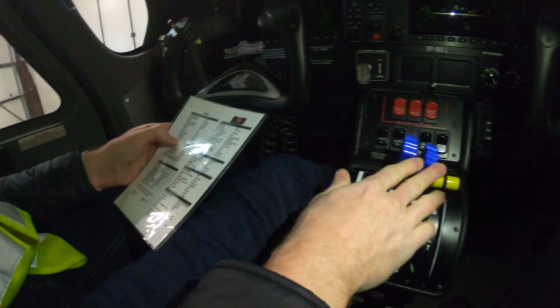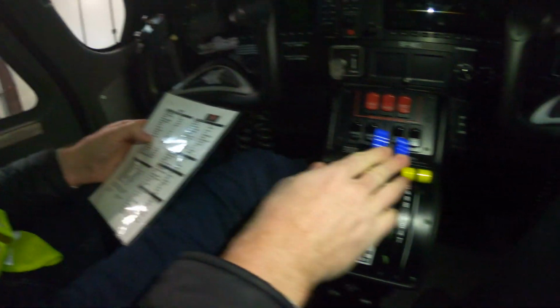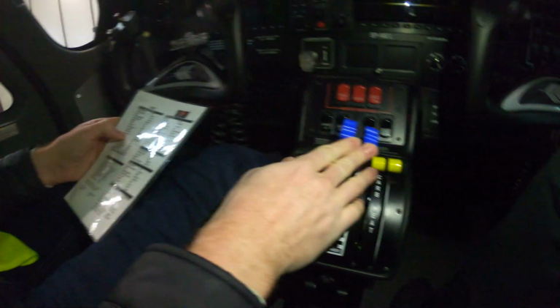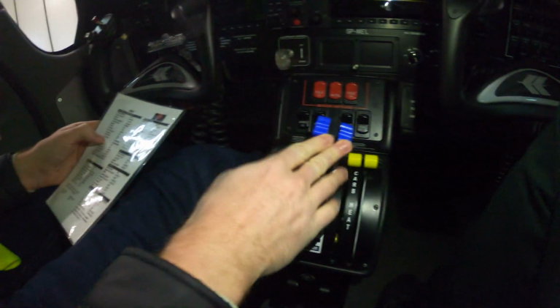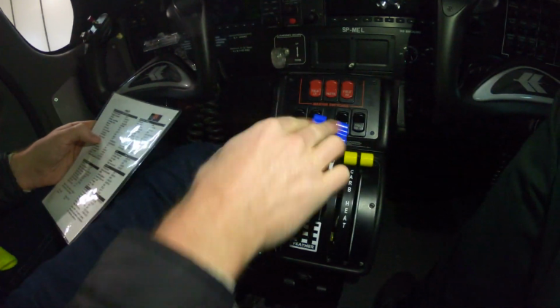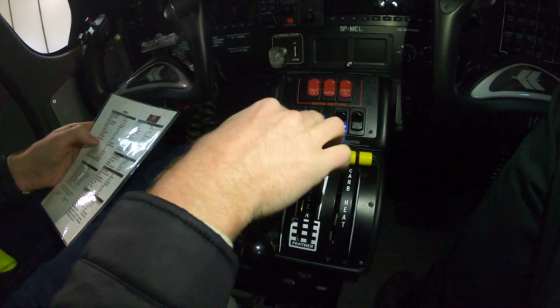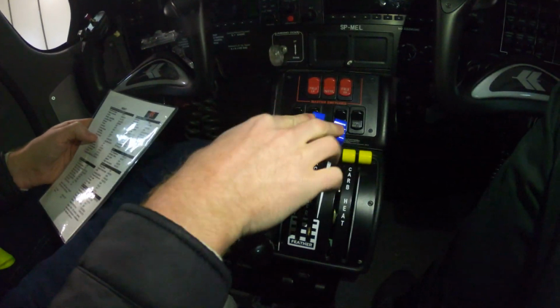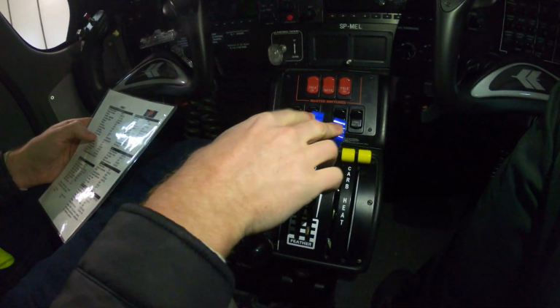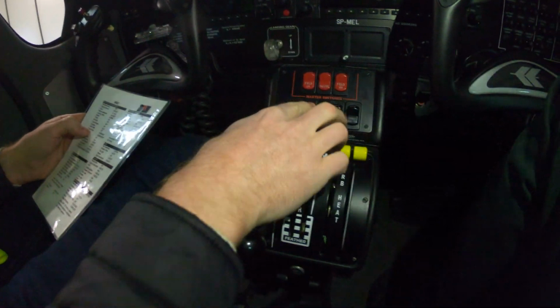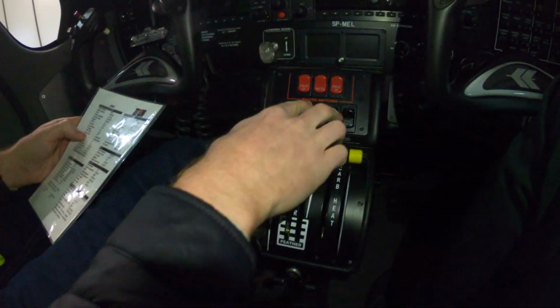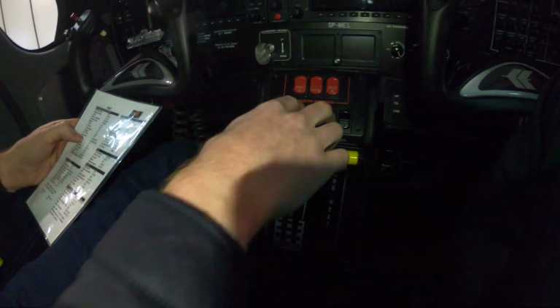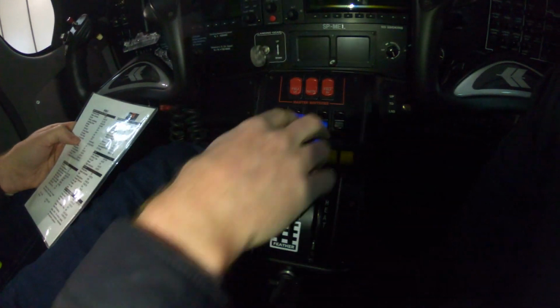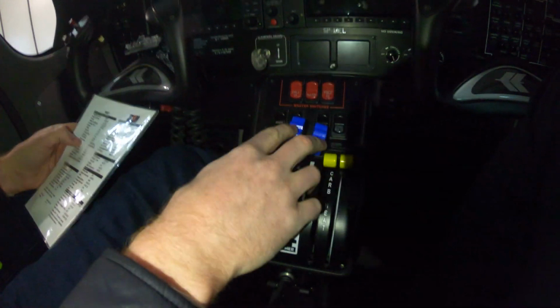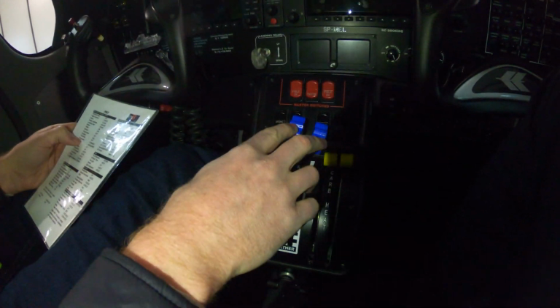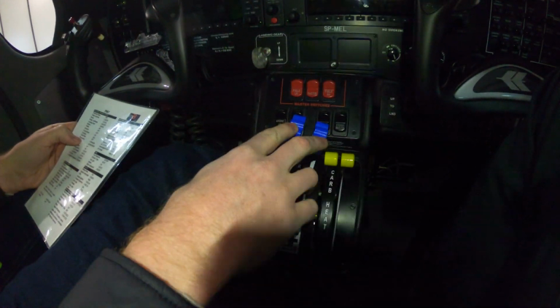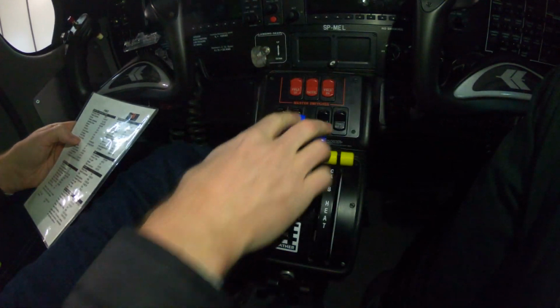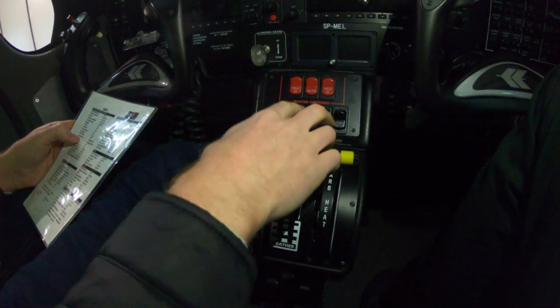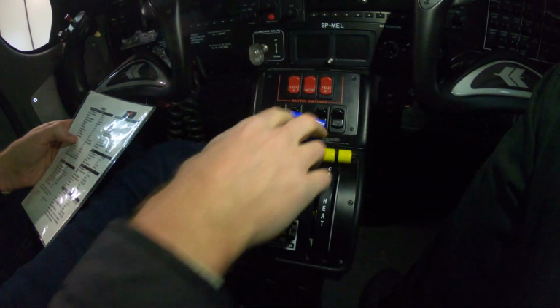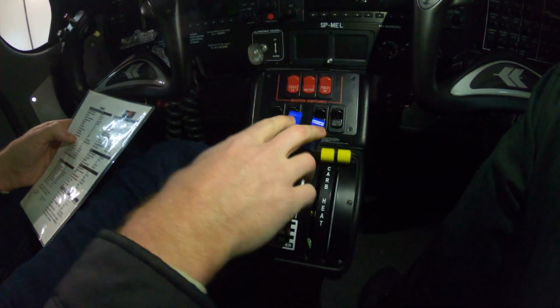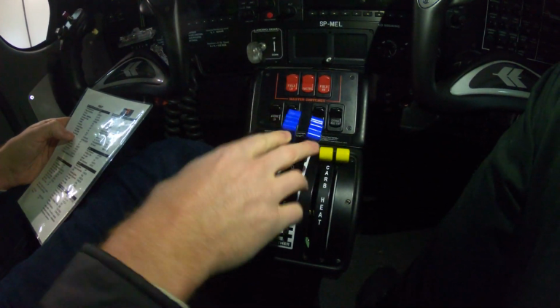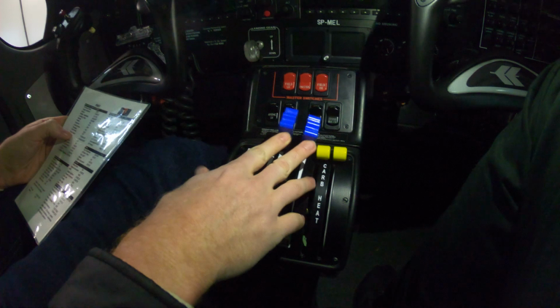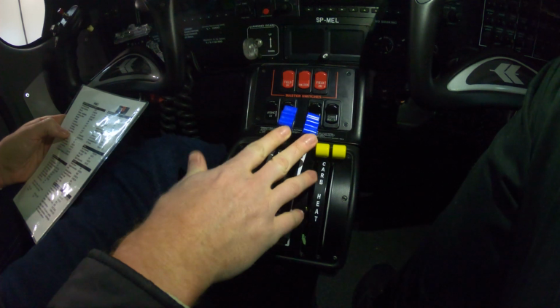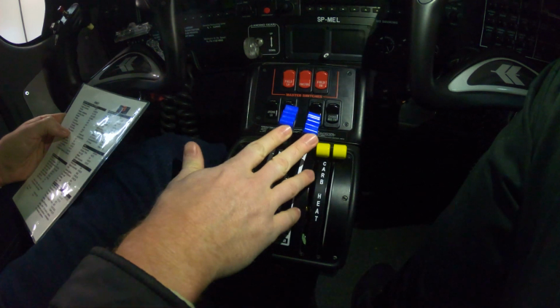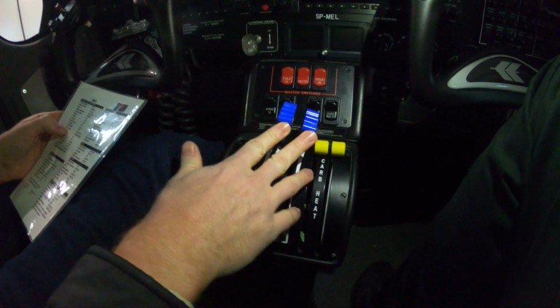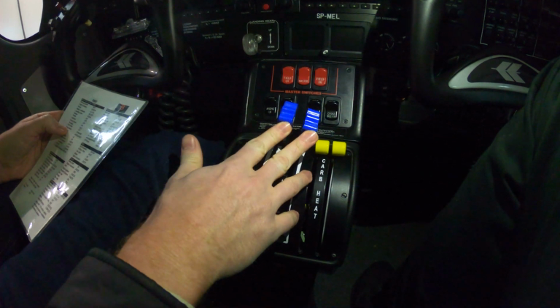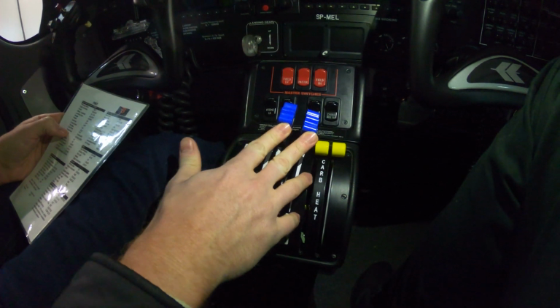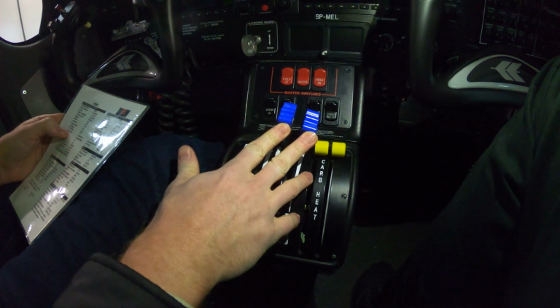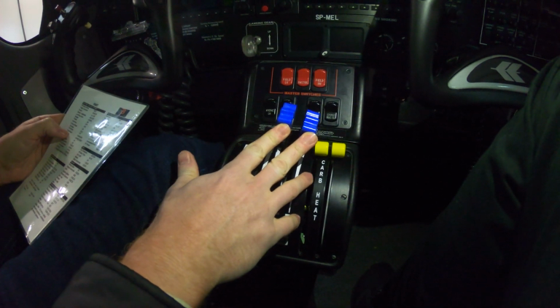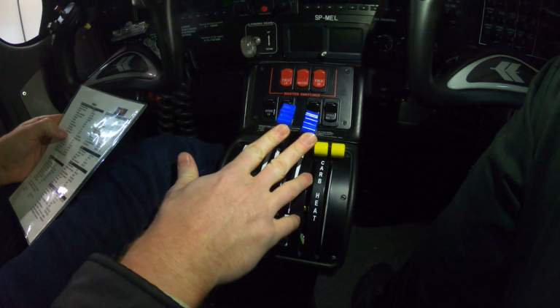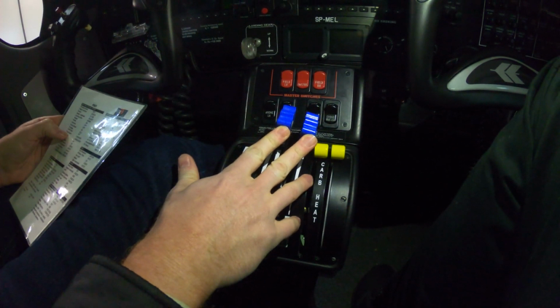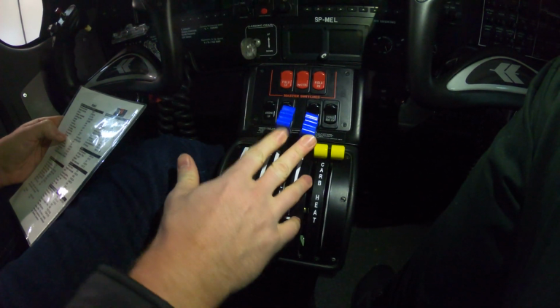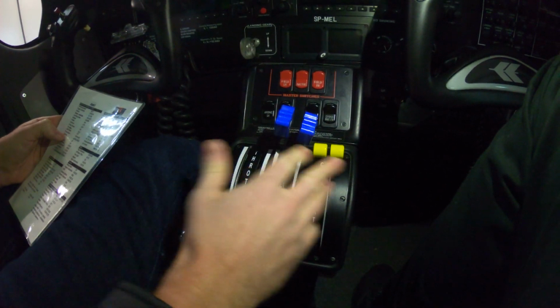The propeller levers — the blue levers with the ridges — are your propellers, and you want to set those full forward.